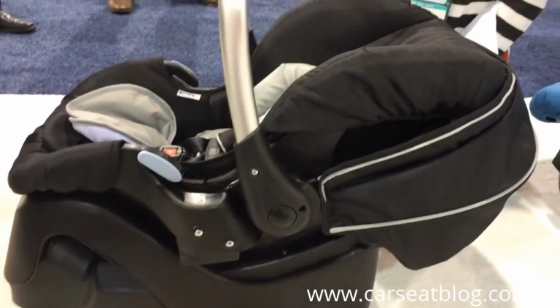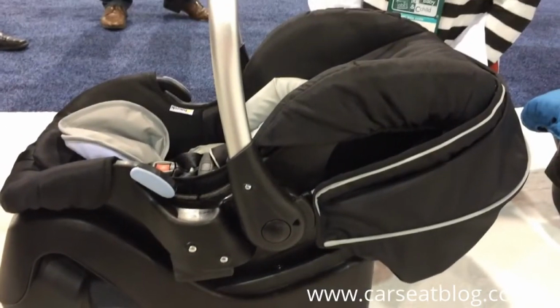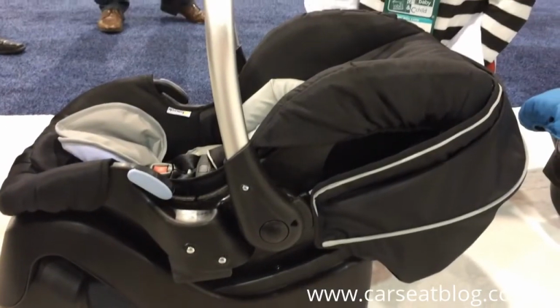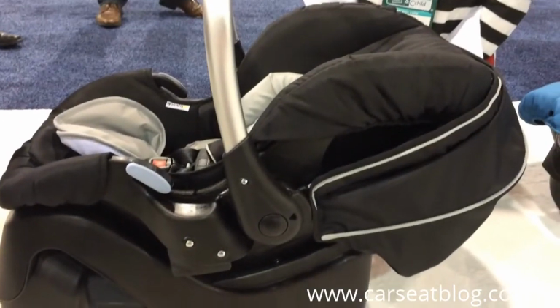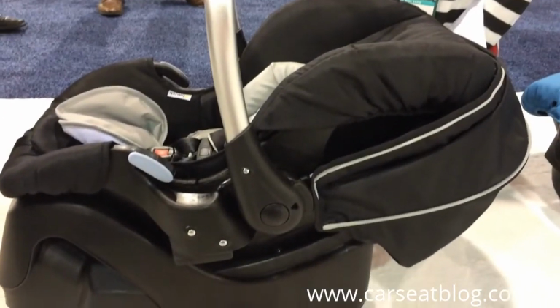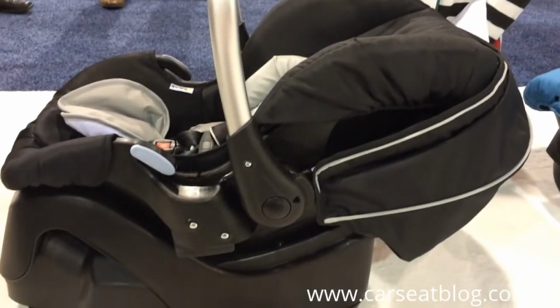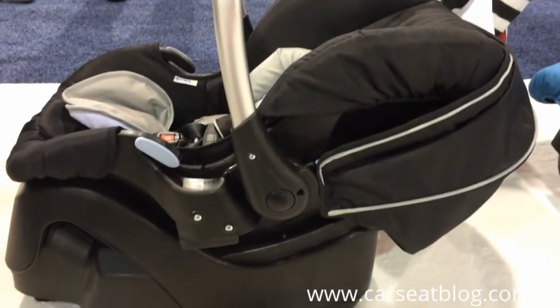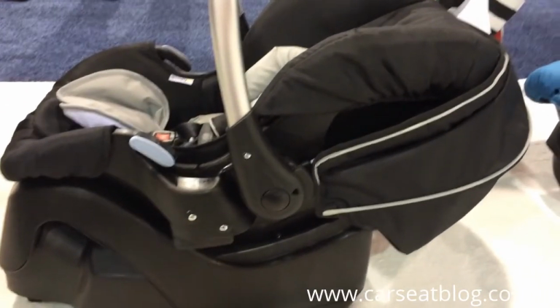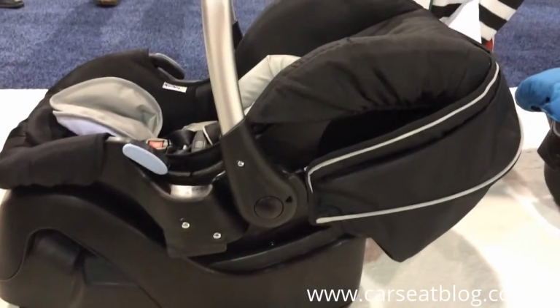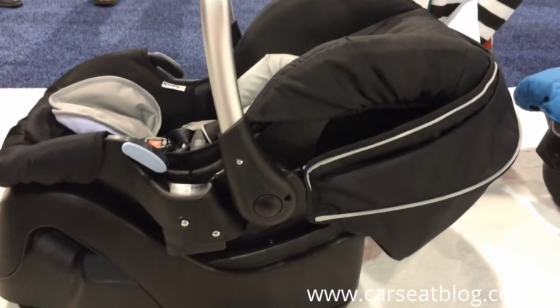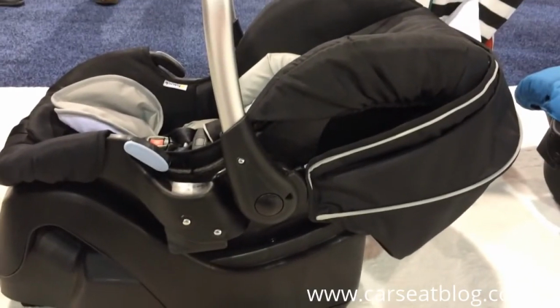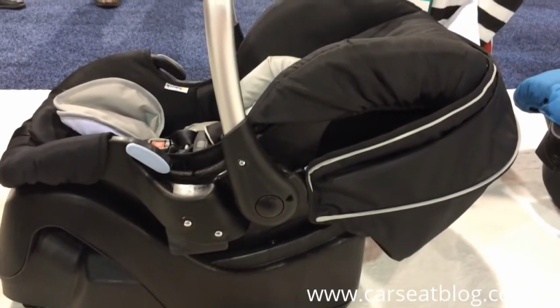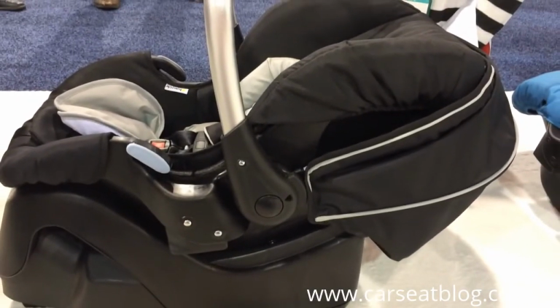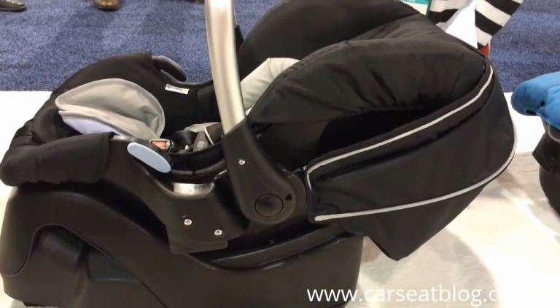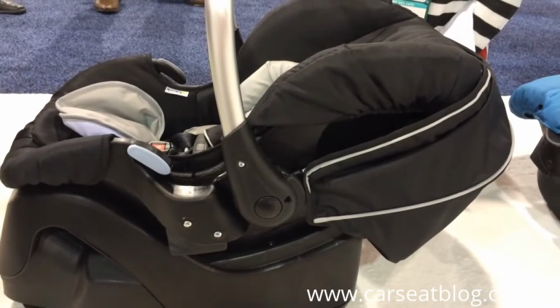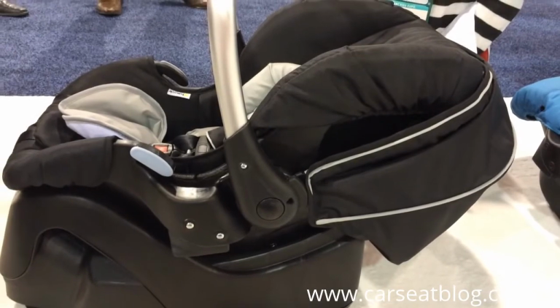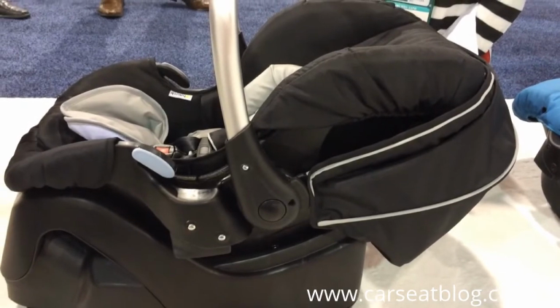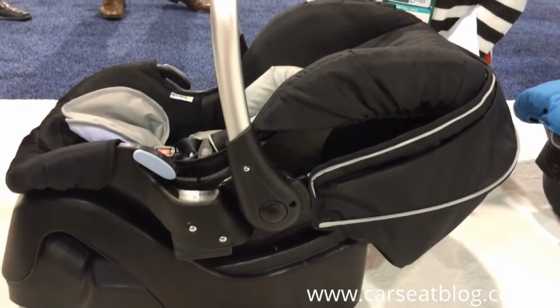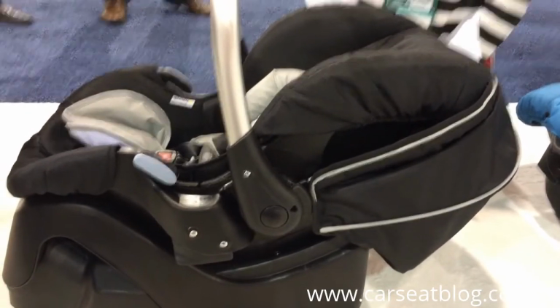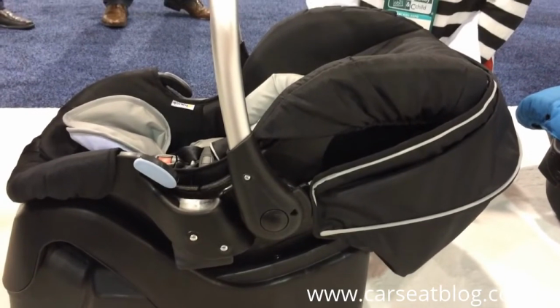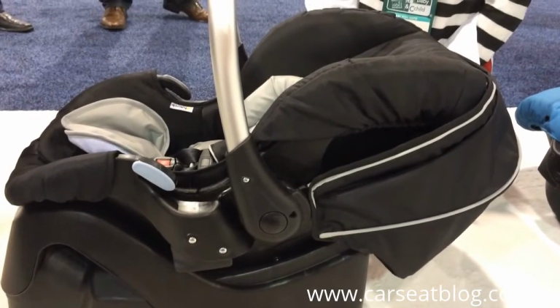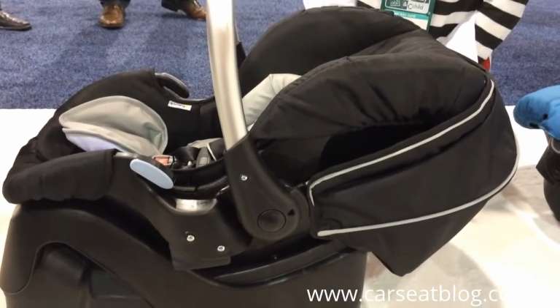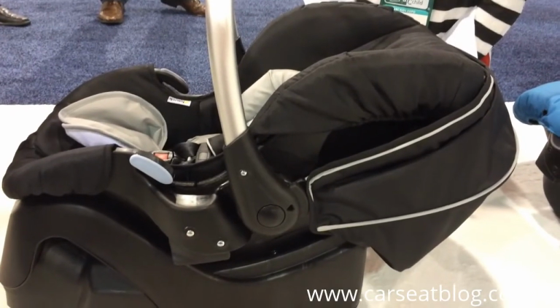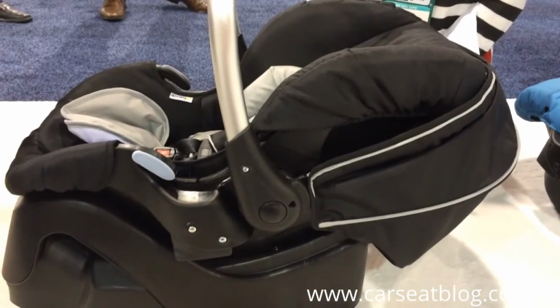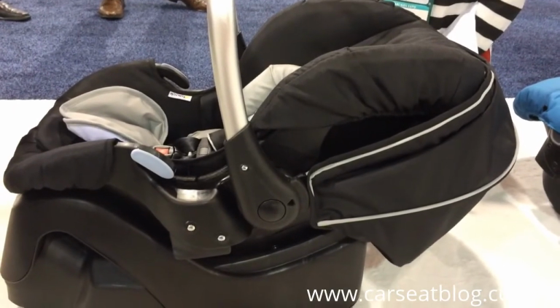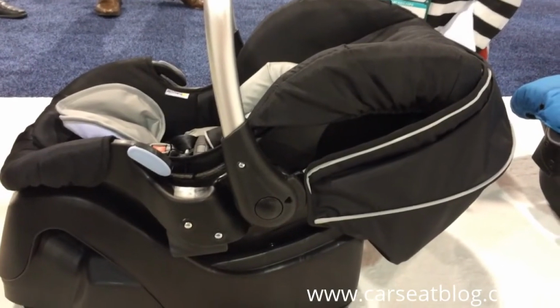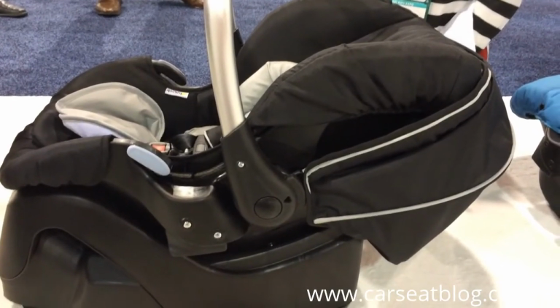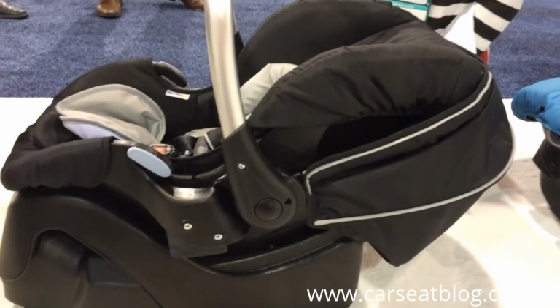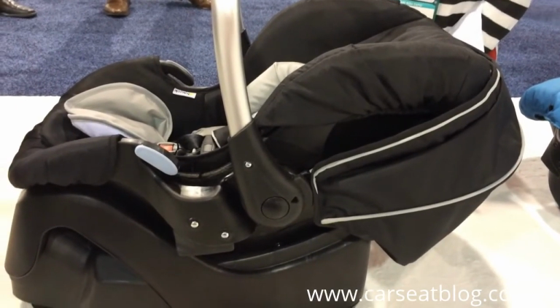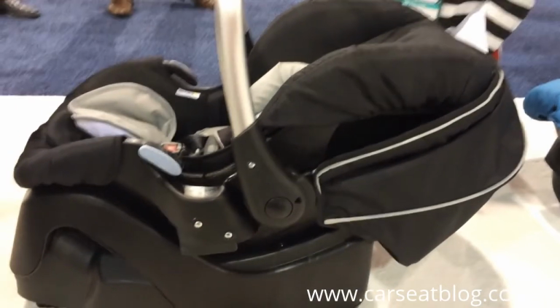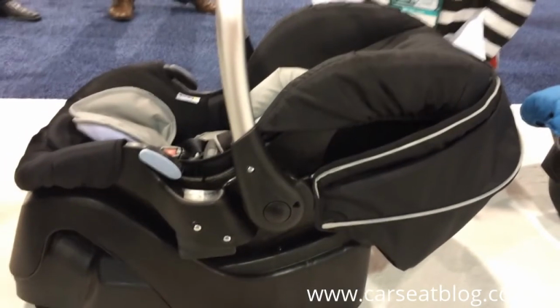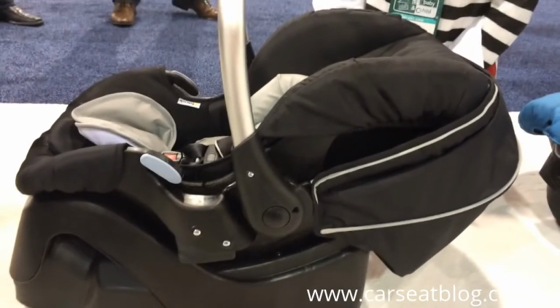So look for that at the beginning of 2015, and stay tuned to Car Seat Blog for more information.